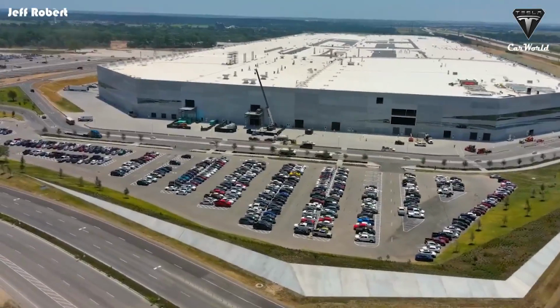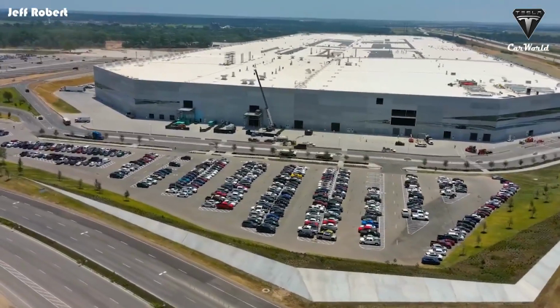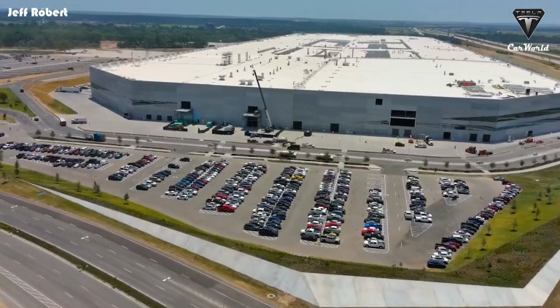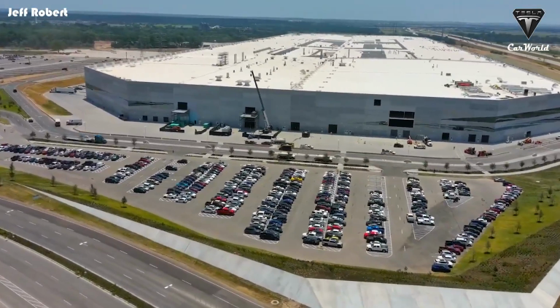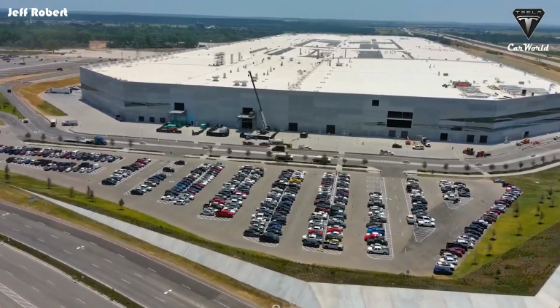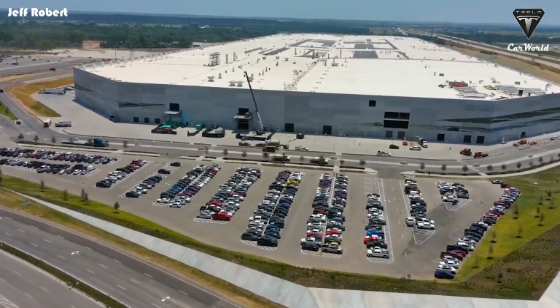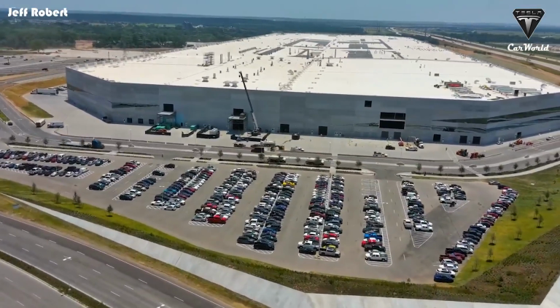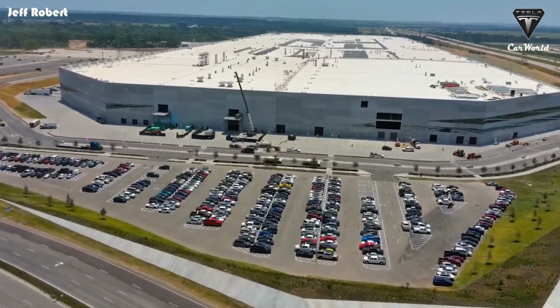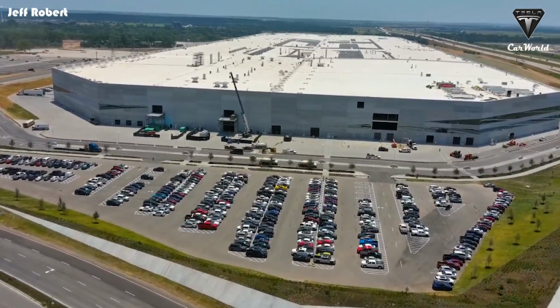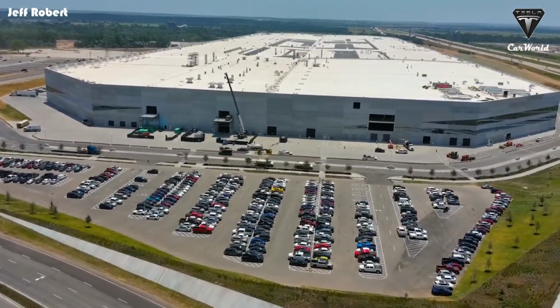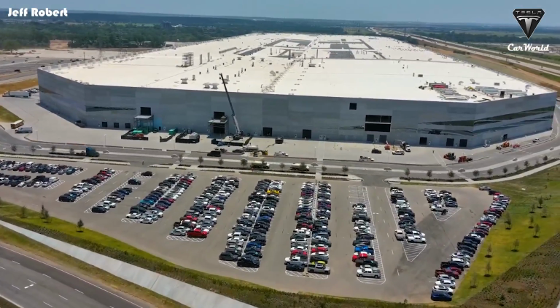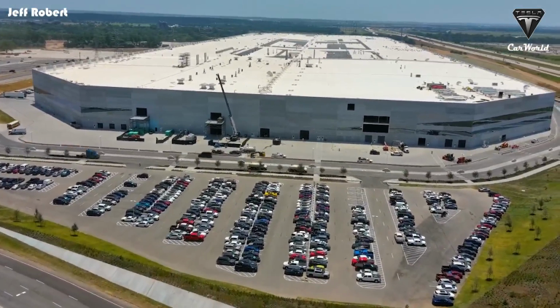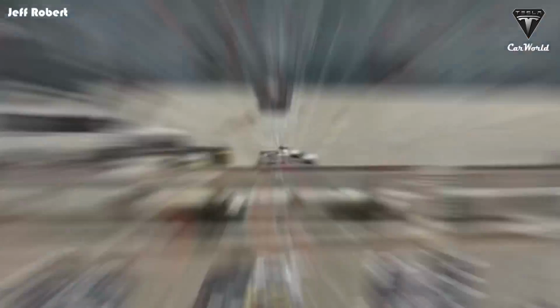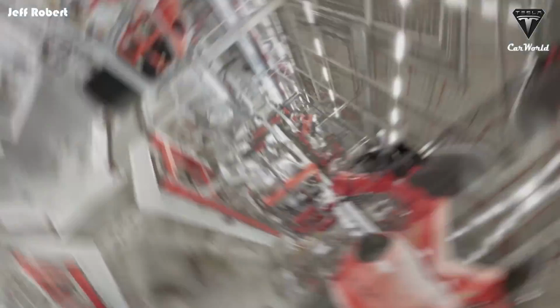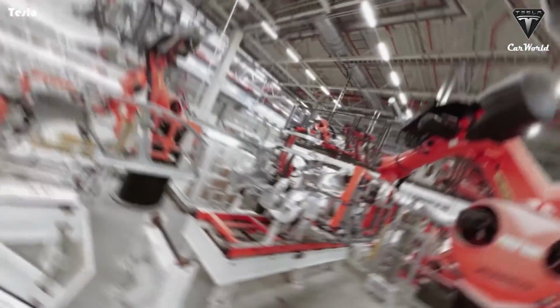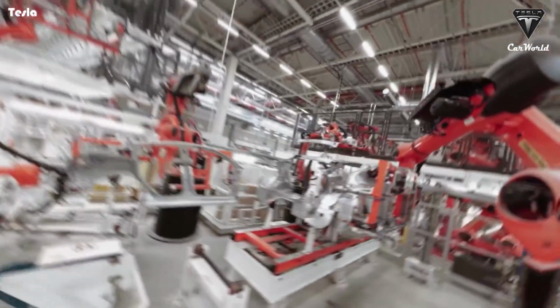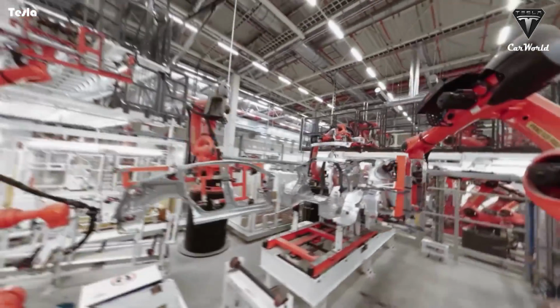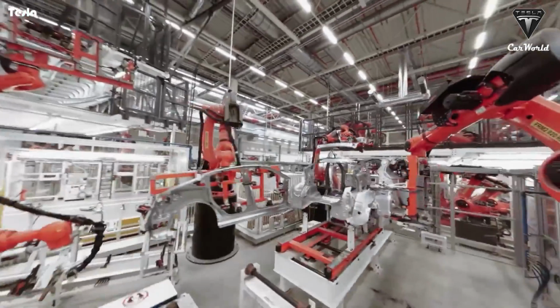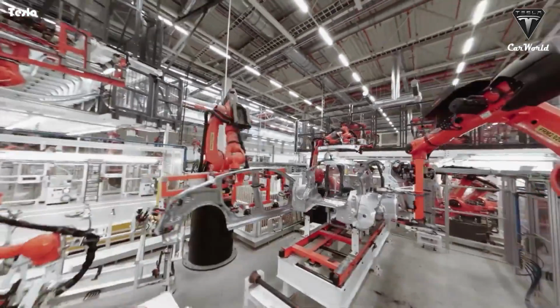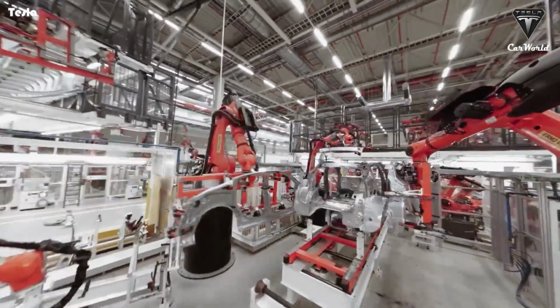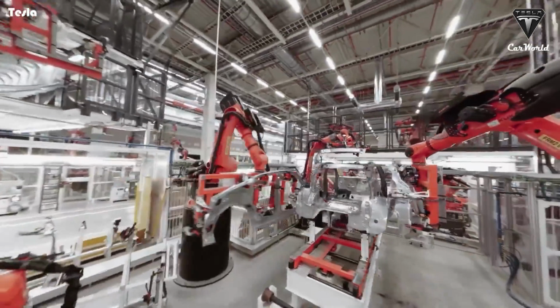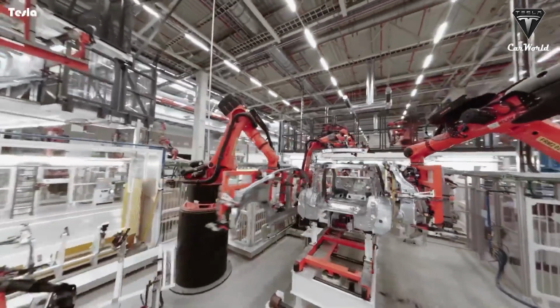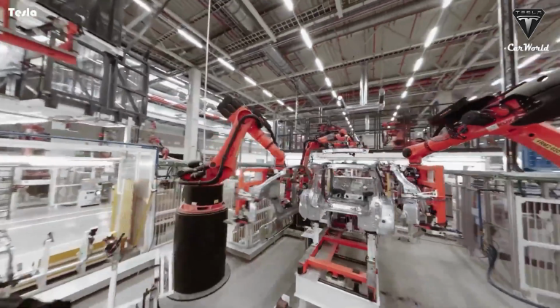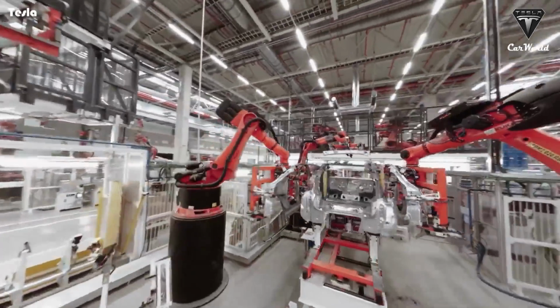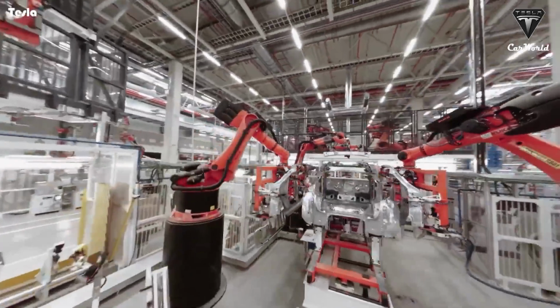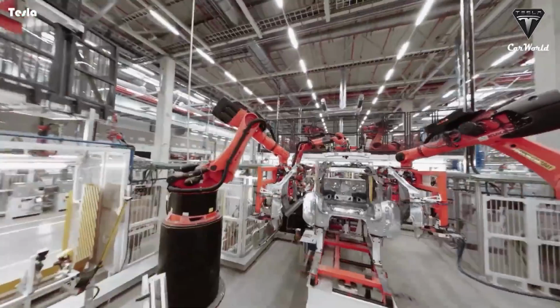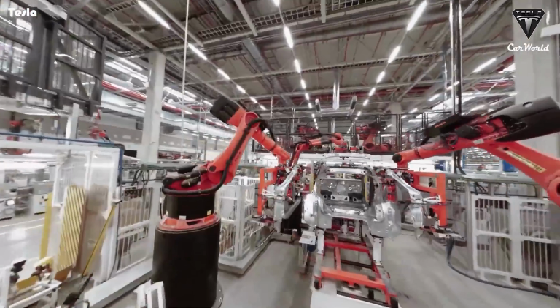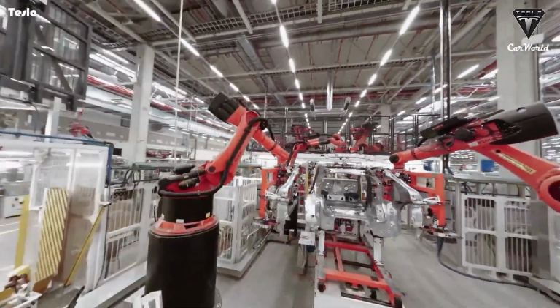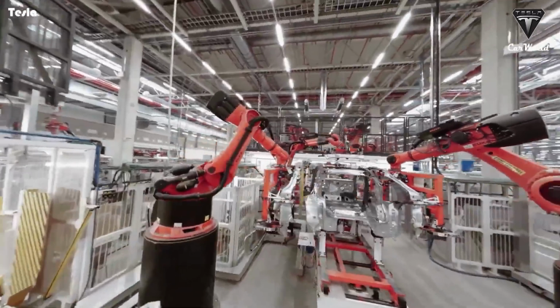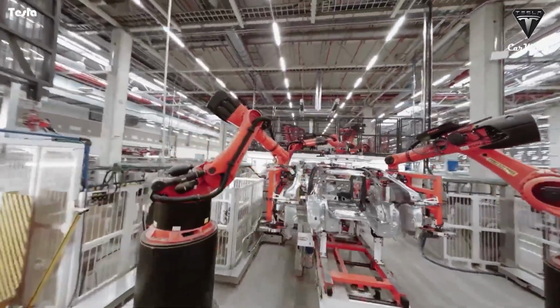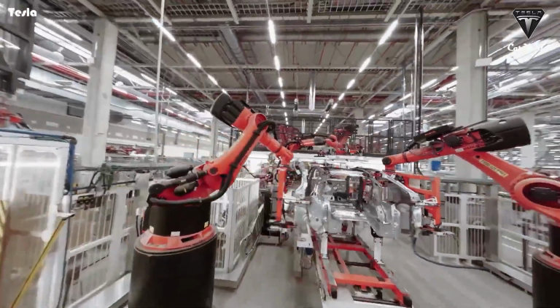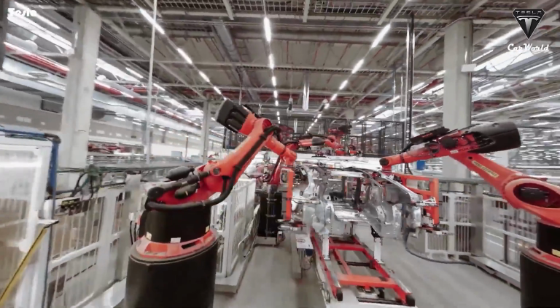How can Giga Texas be able to produce electric cars at such lightning speed?